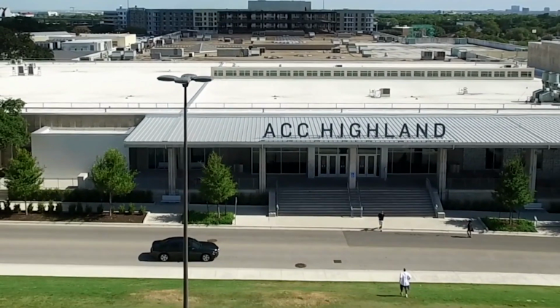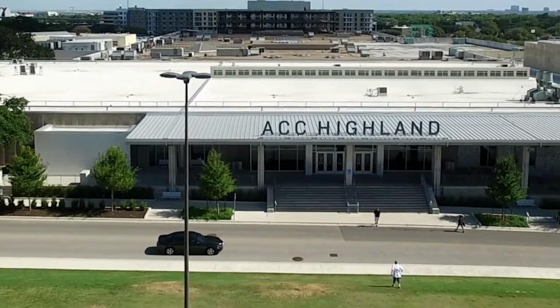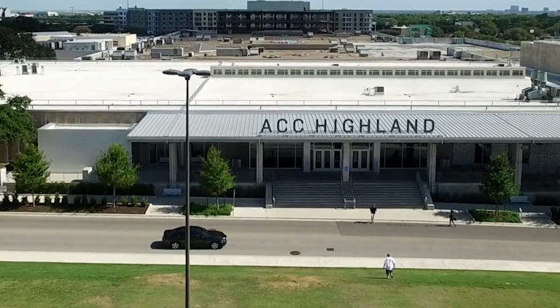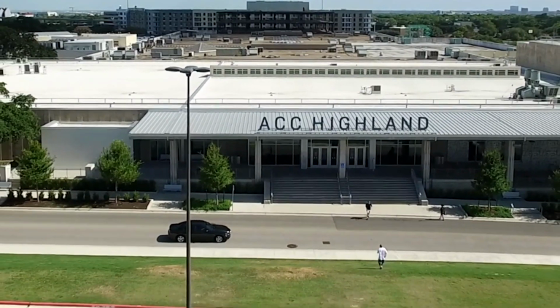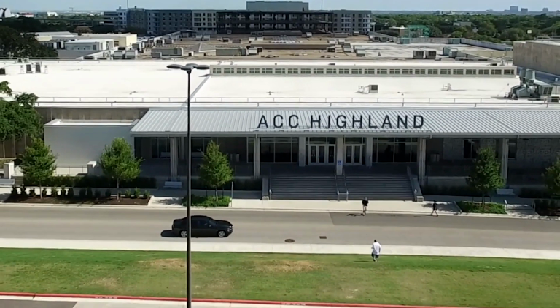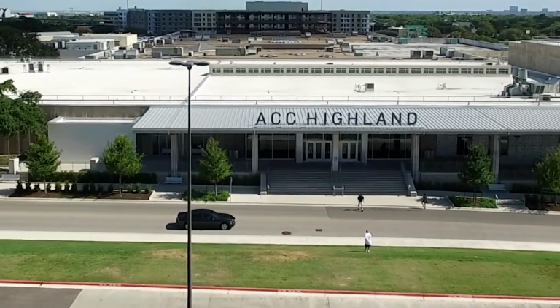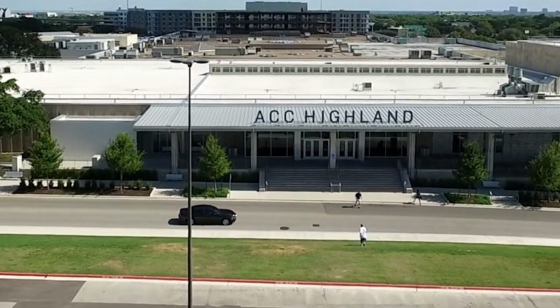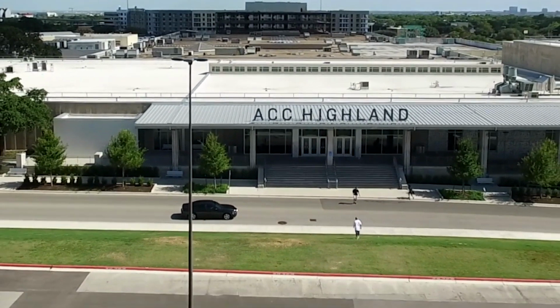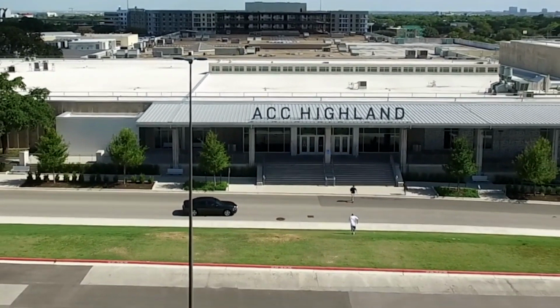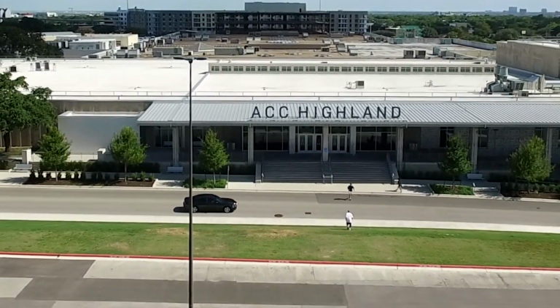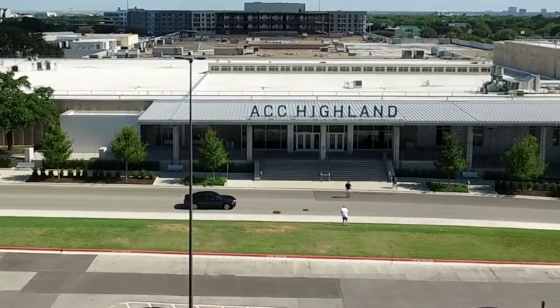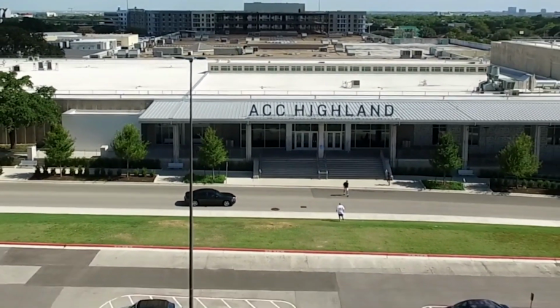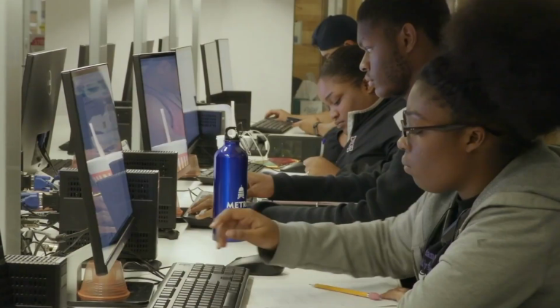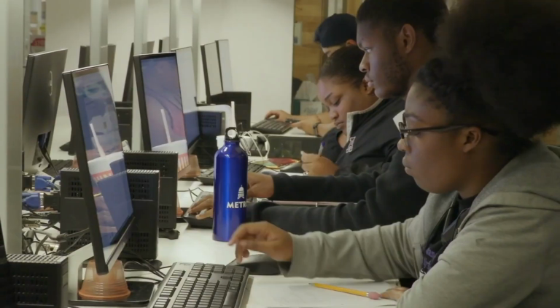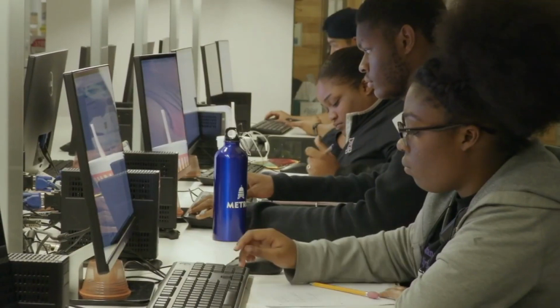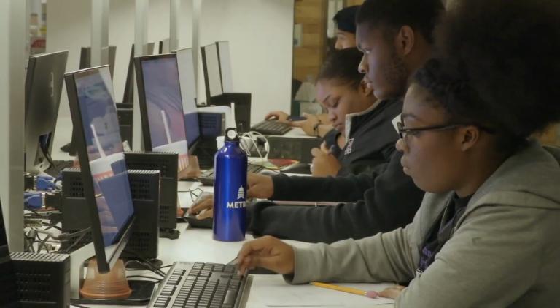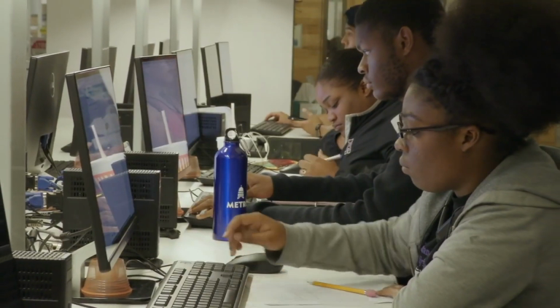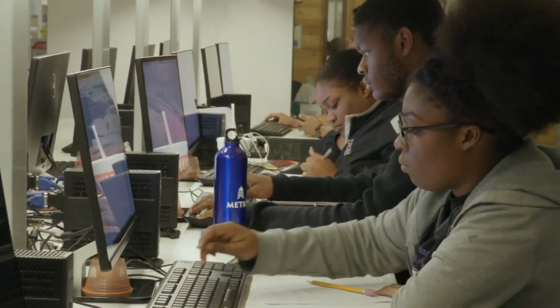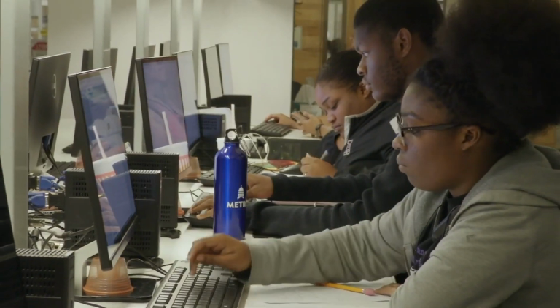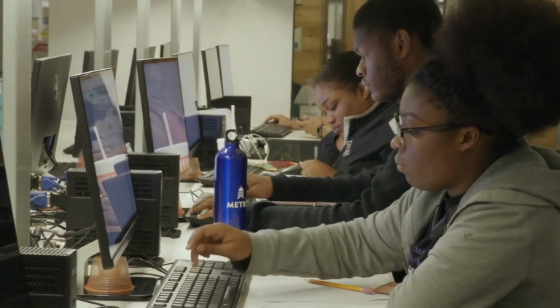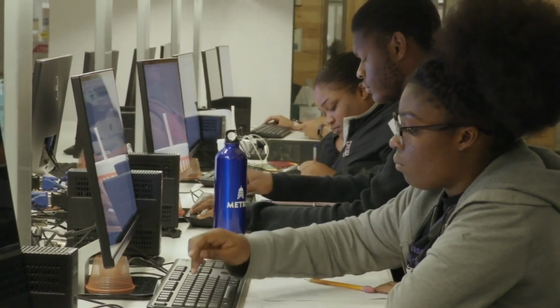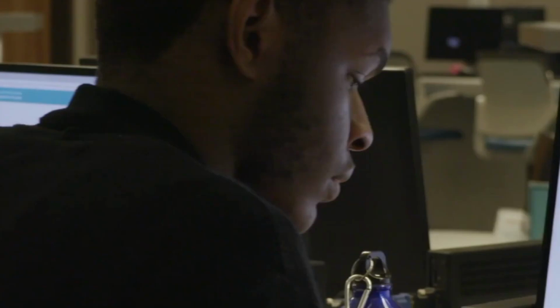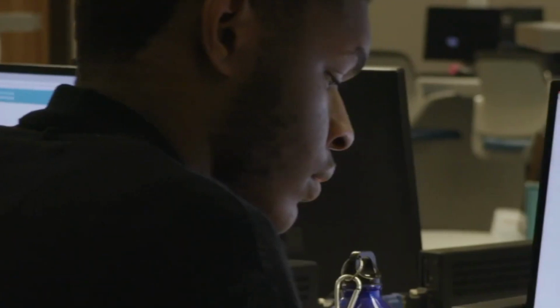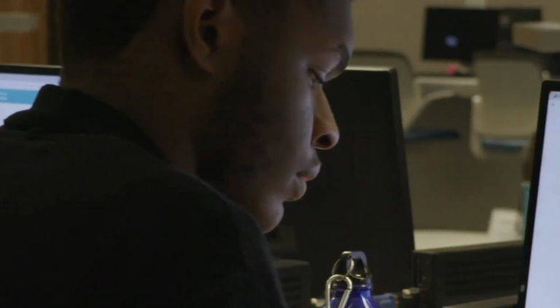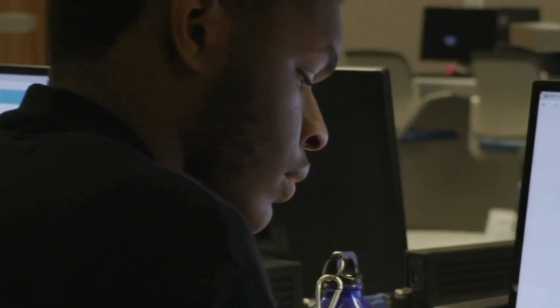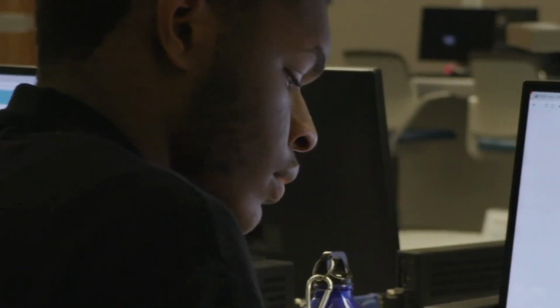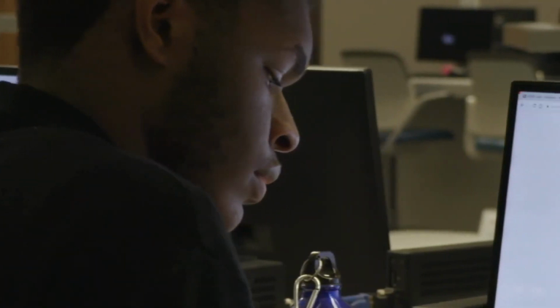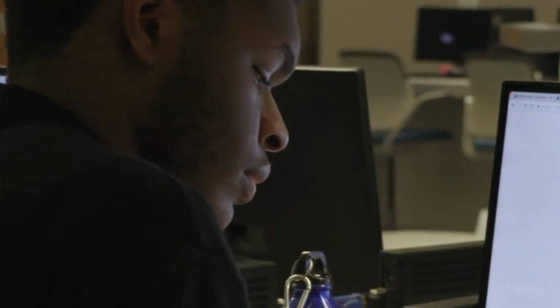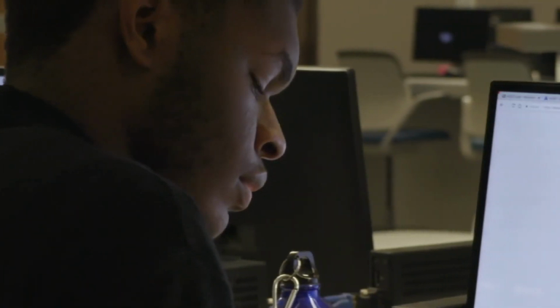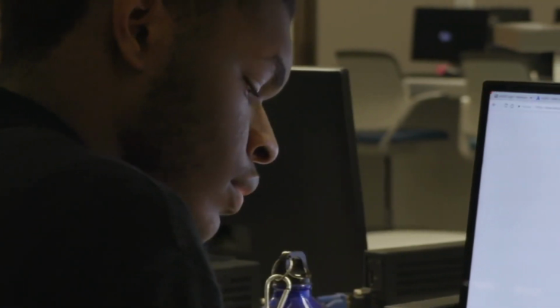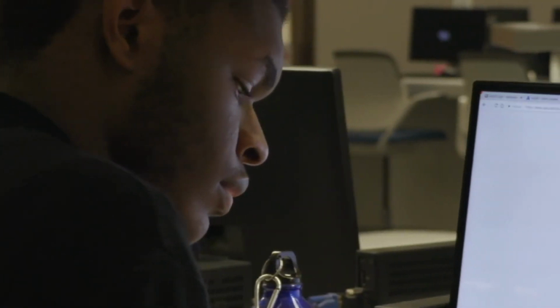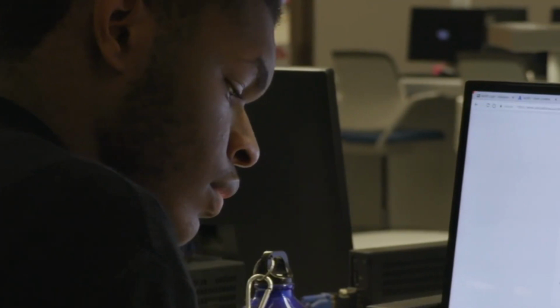For students who want to take the program but can't afford tuition, financial support is available — up to full coverage.